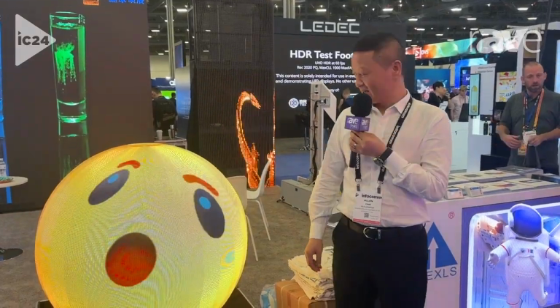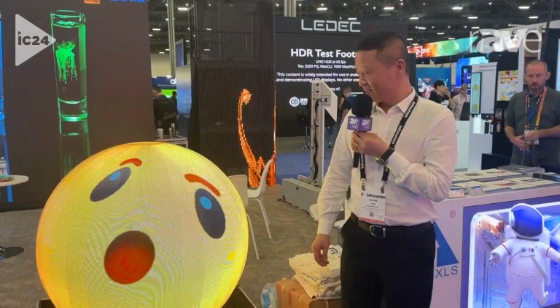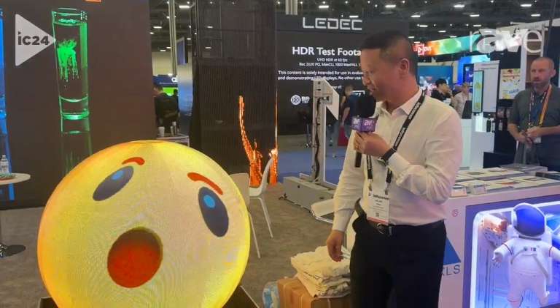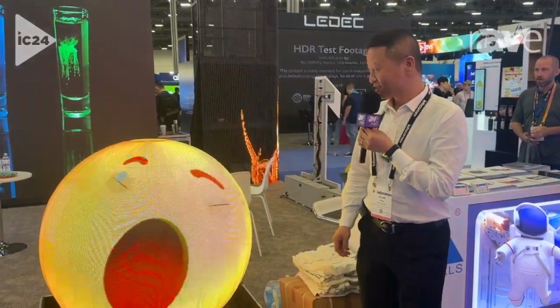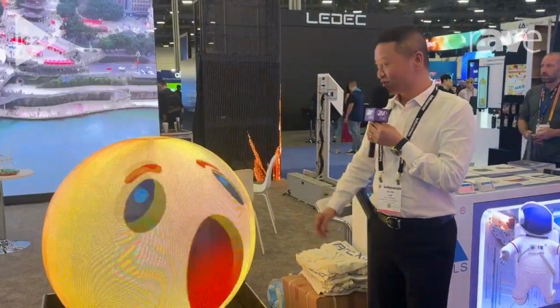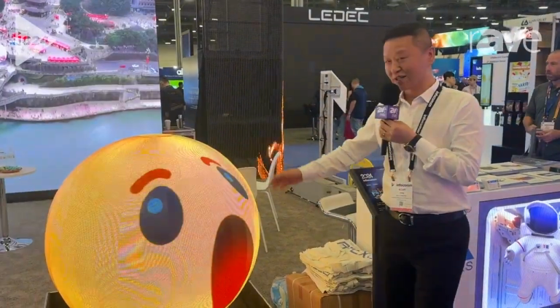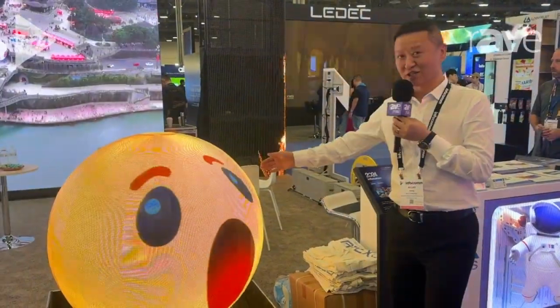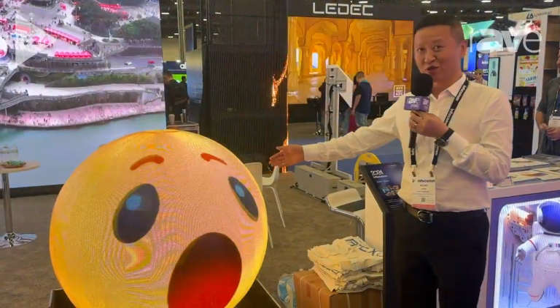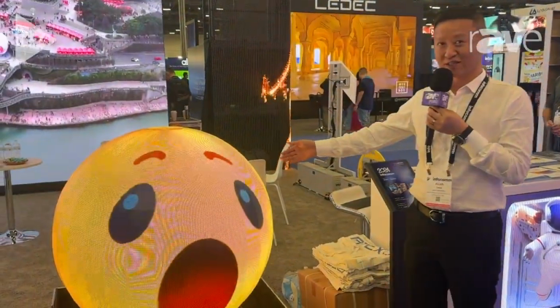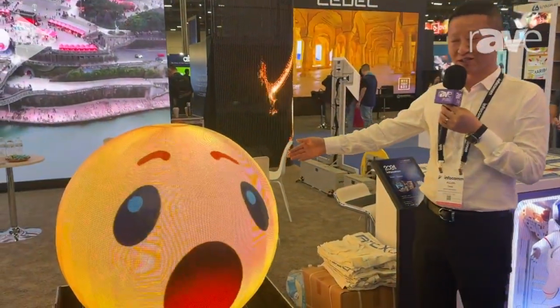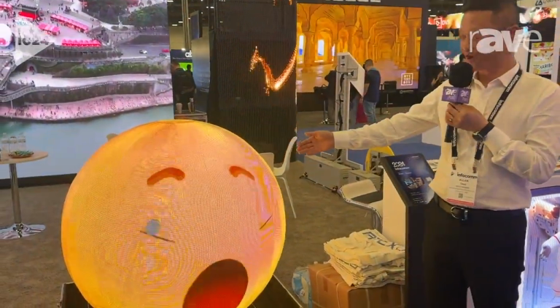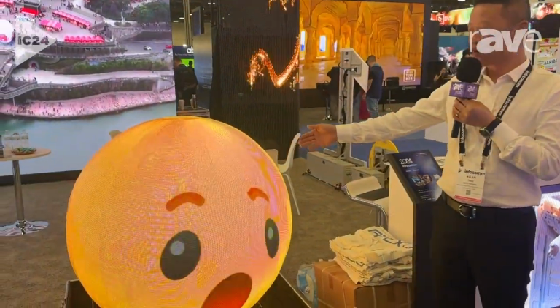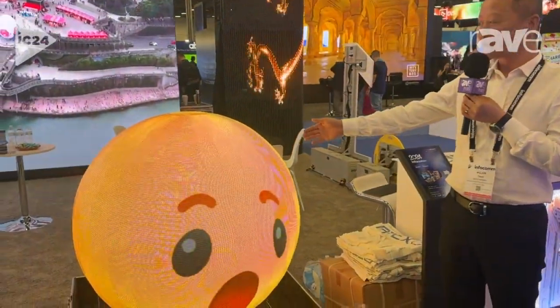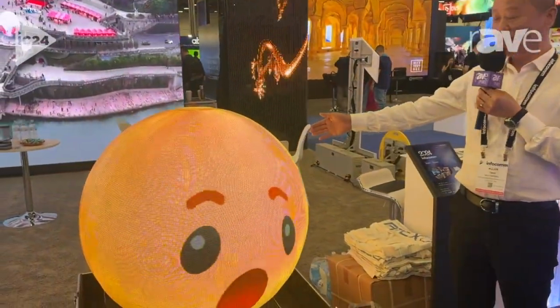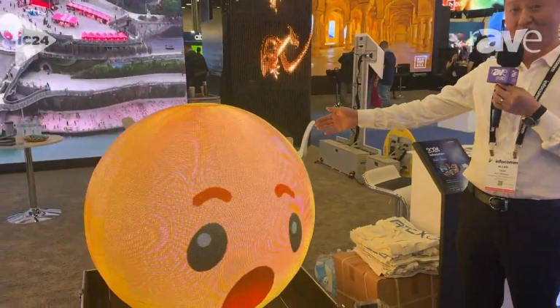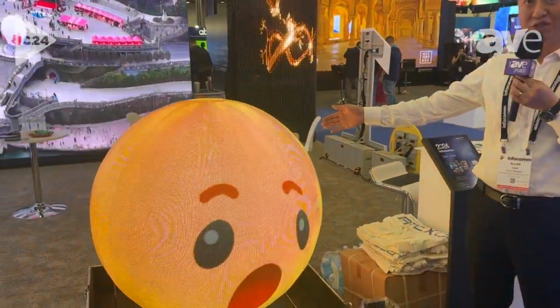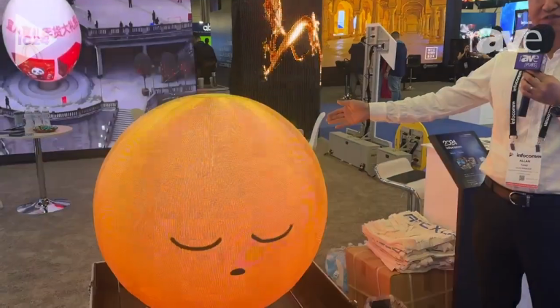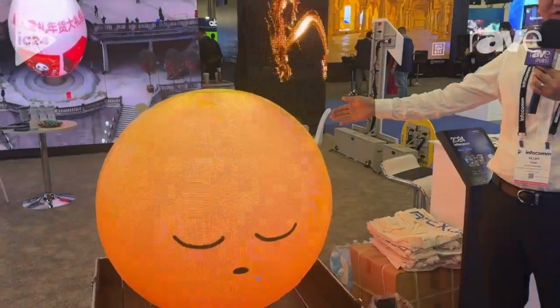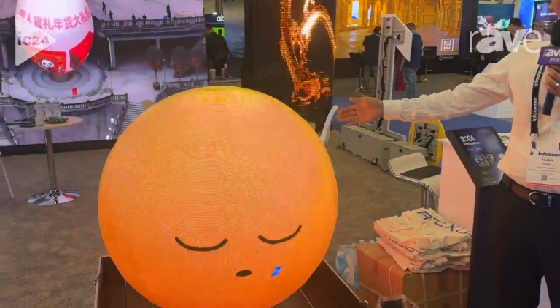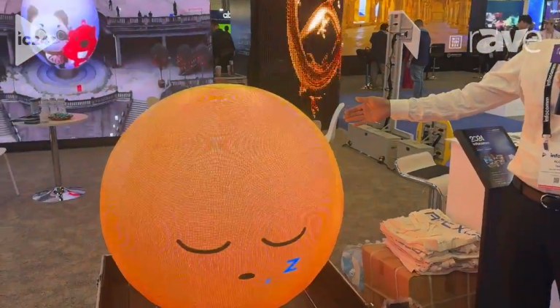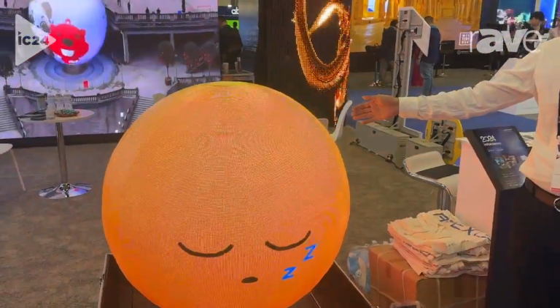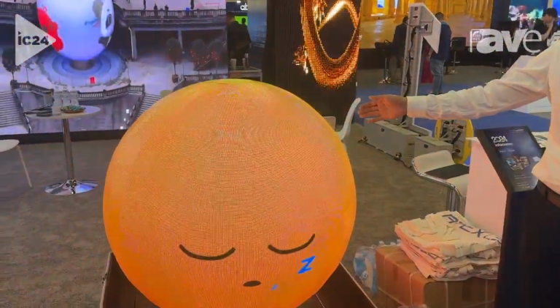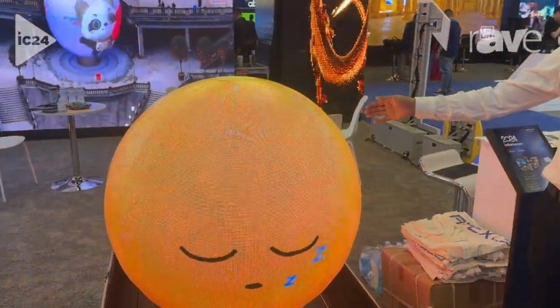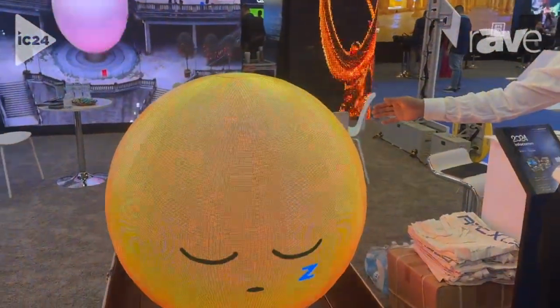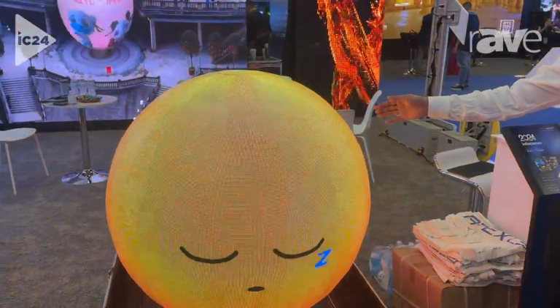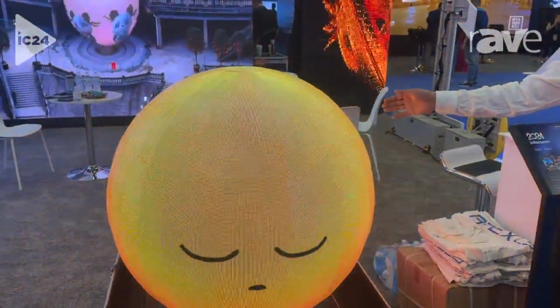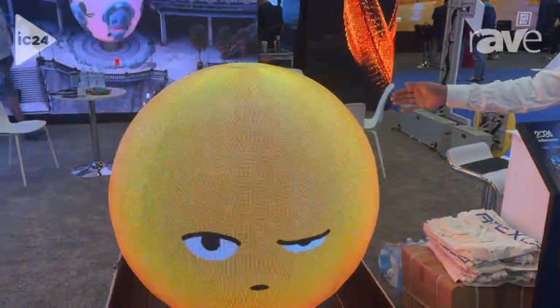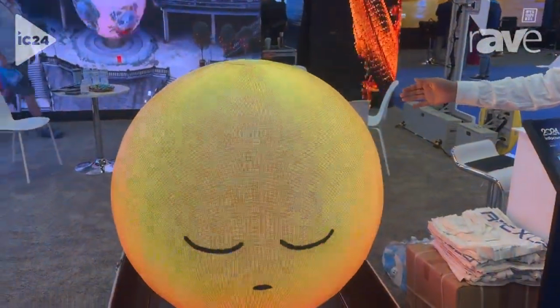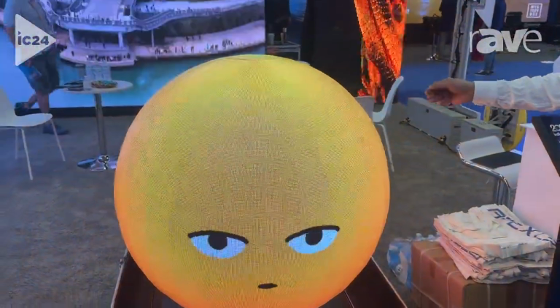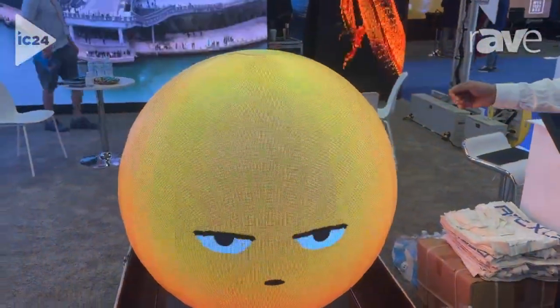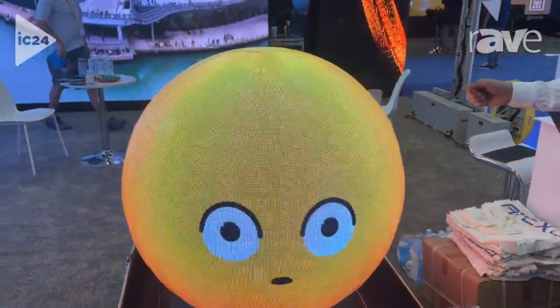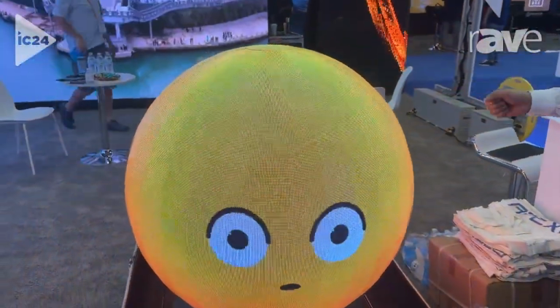Let's look at these products. We call it LED Sphere. We also can call it LED Ball.